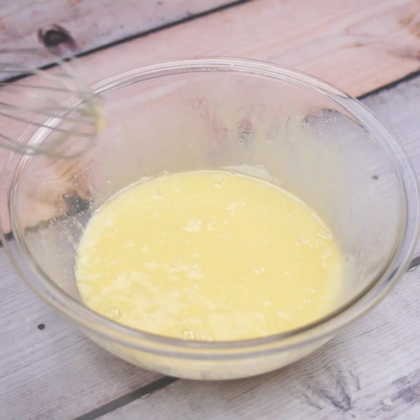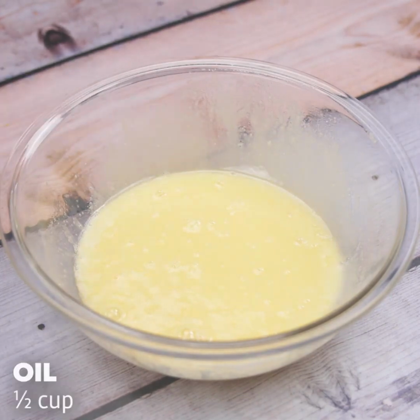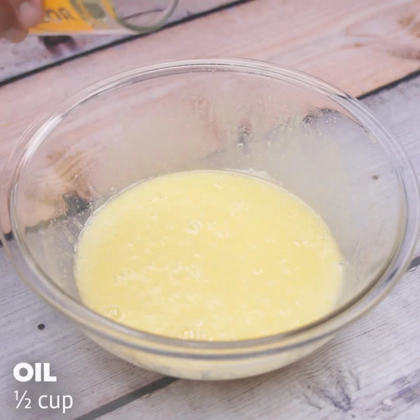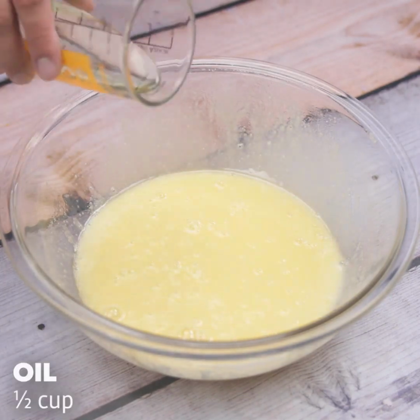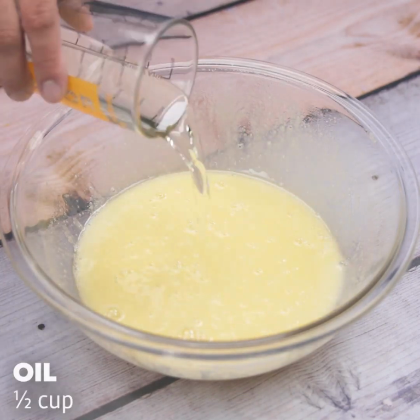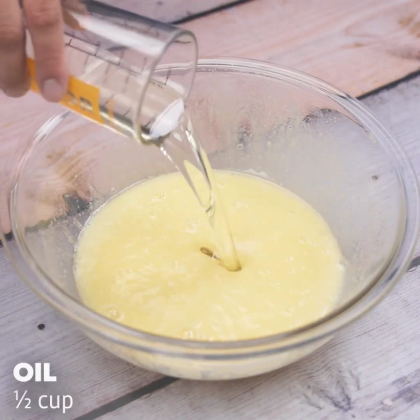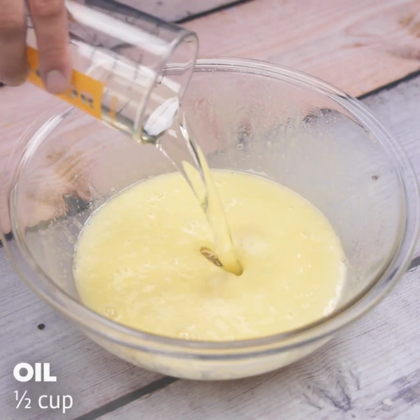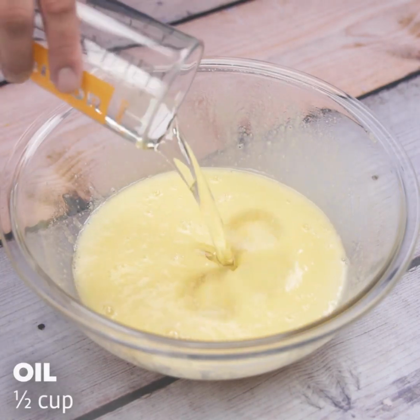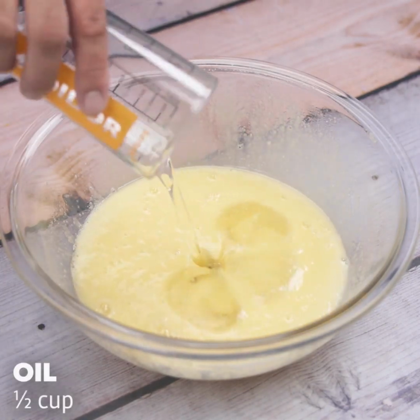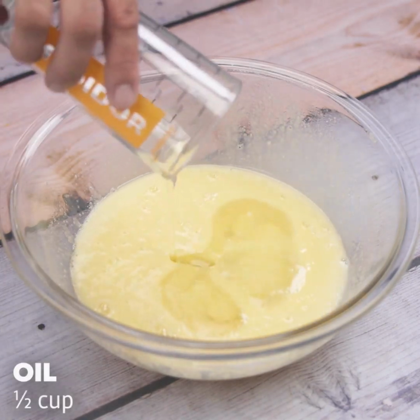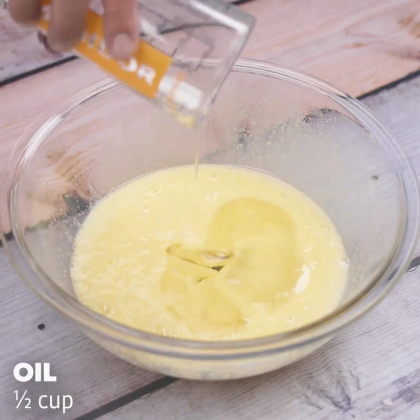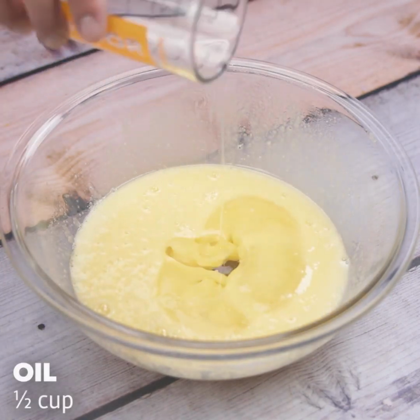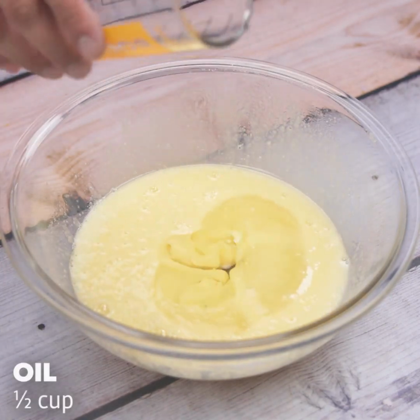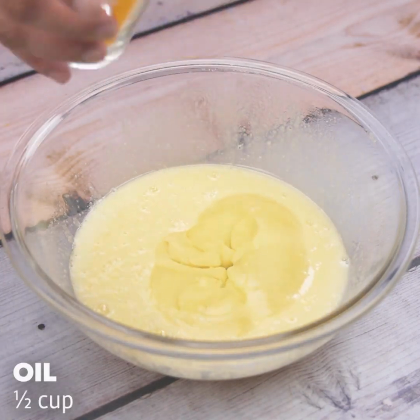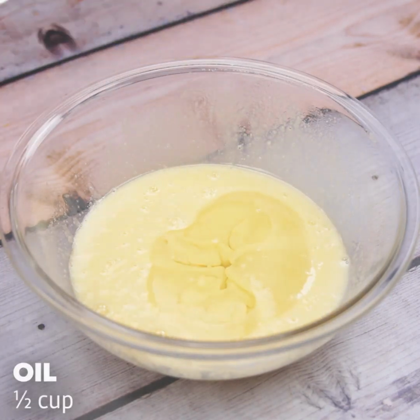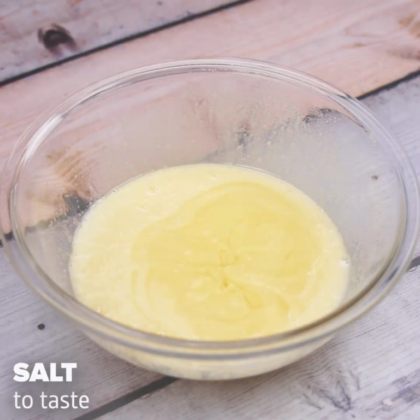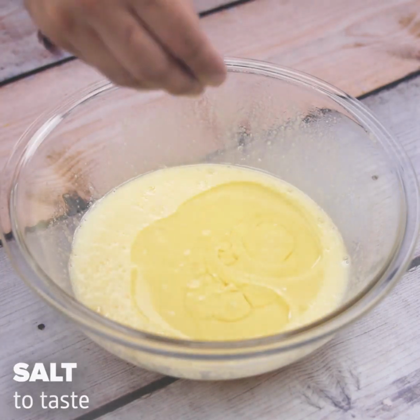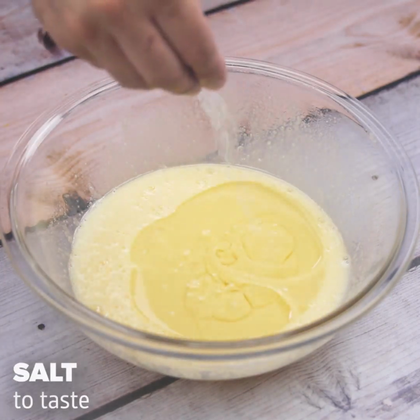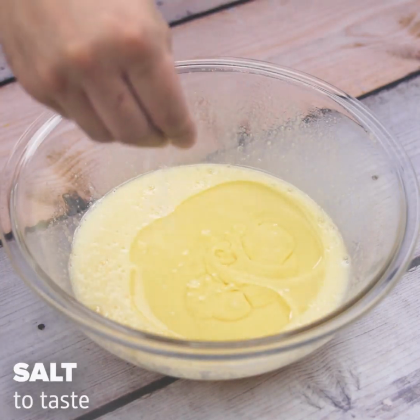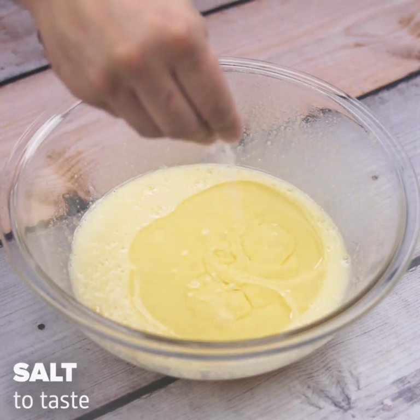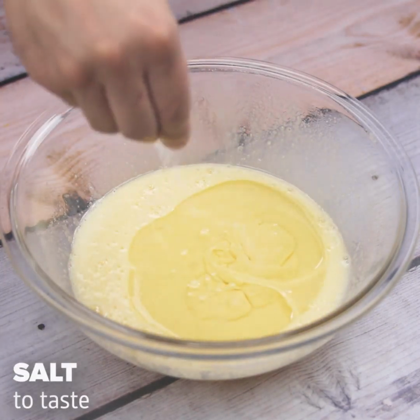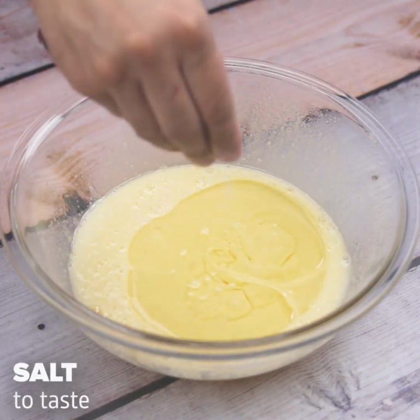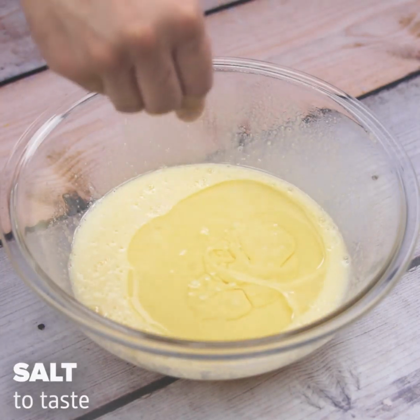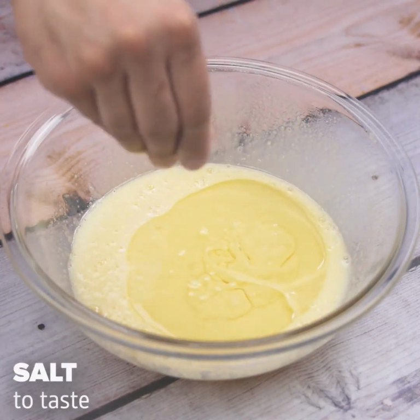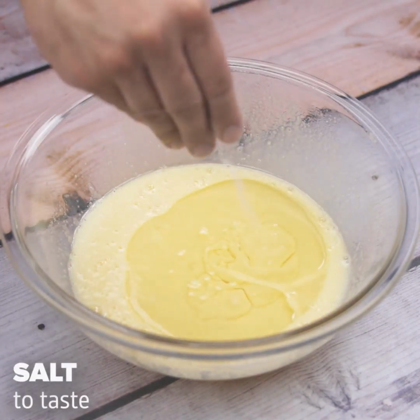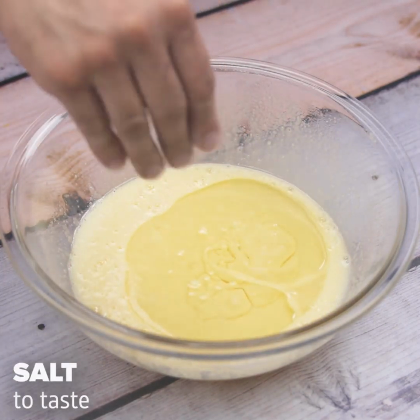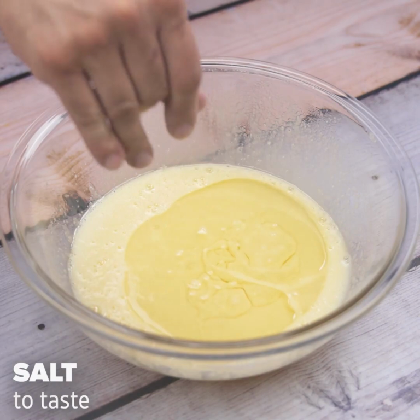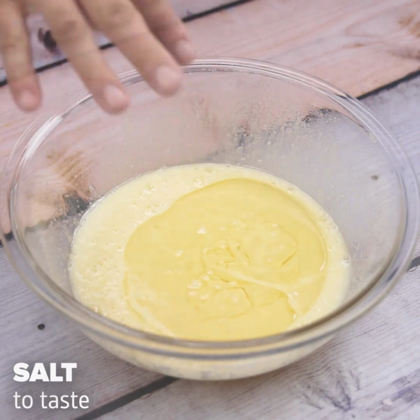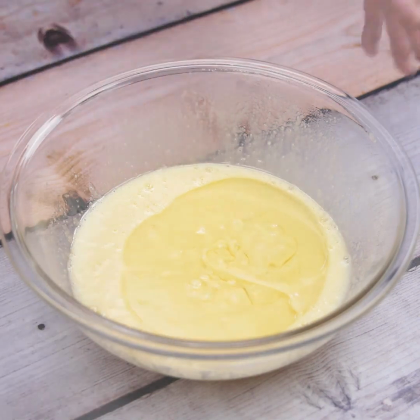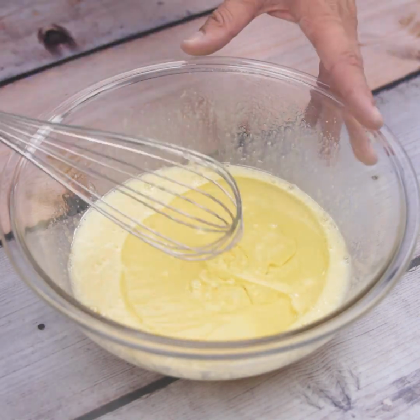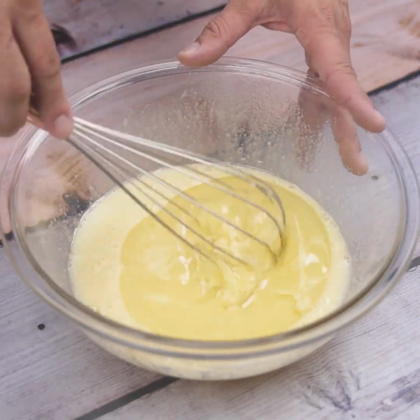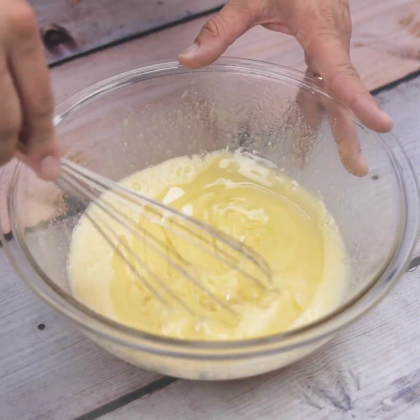Done this, I will add half a cup of oil and a little salt to taste in the mixture, and once again I will stir.